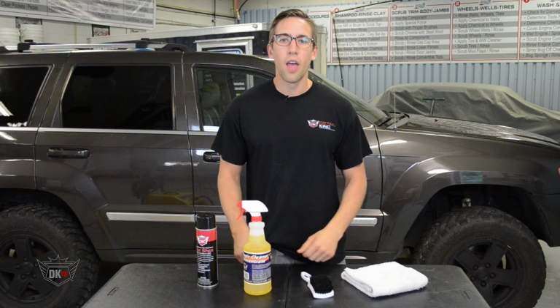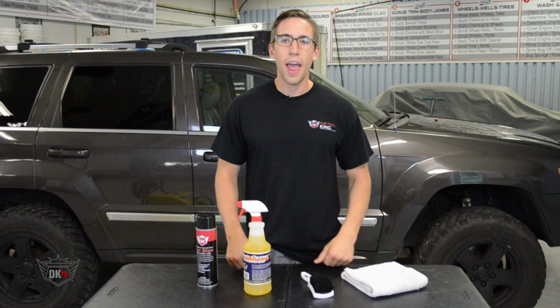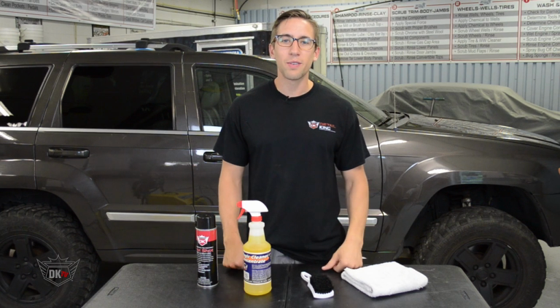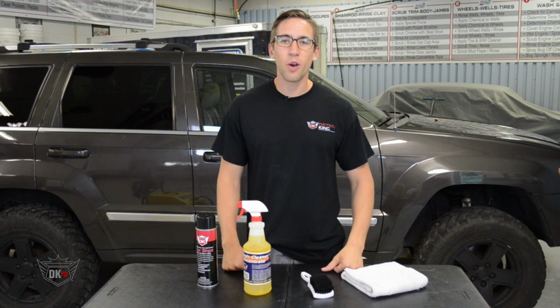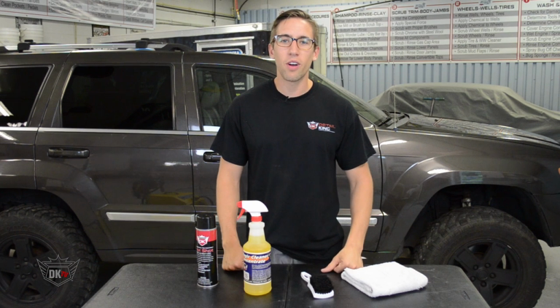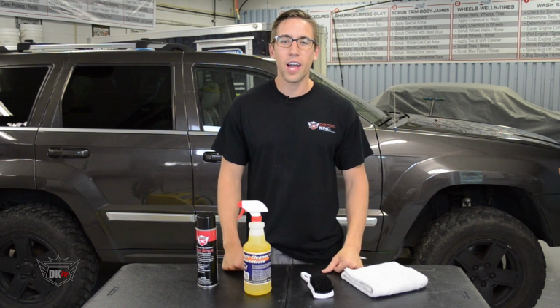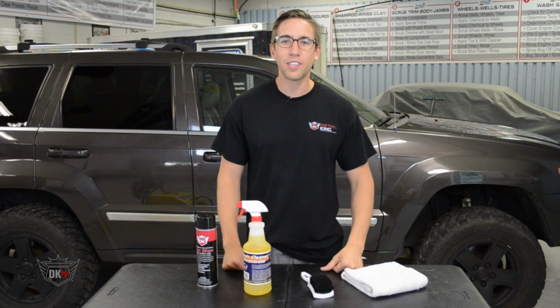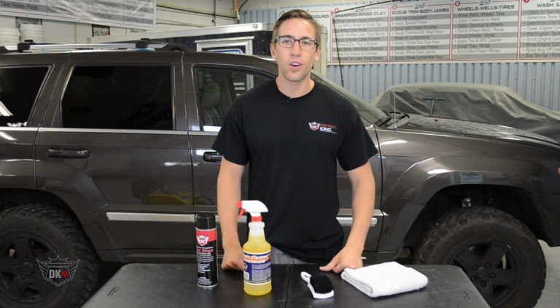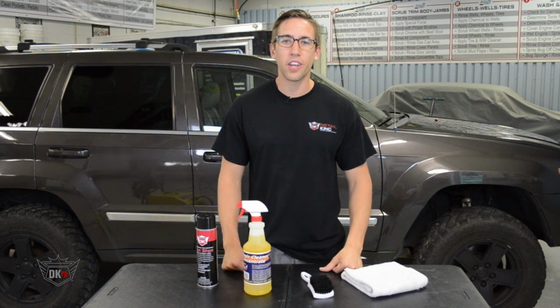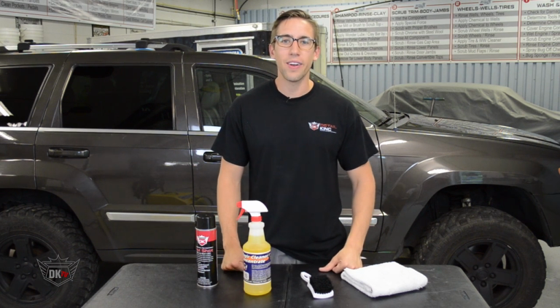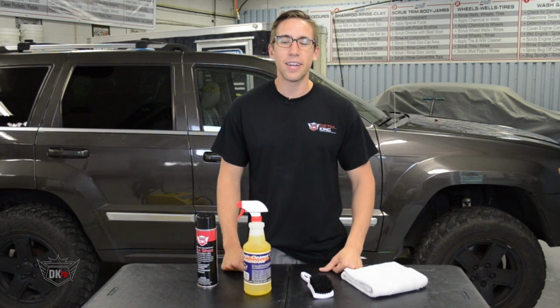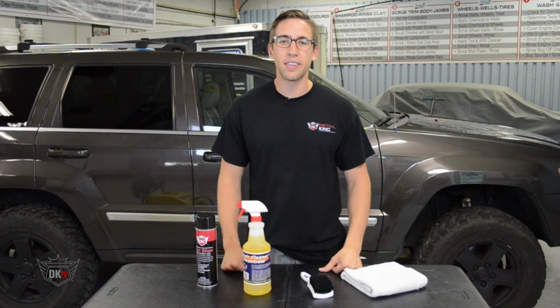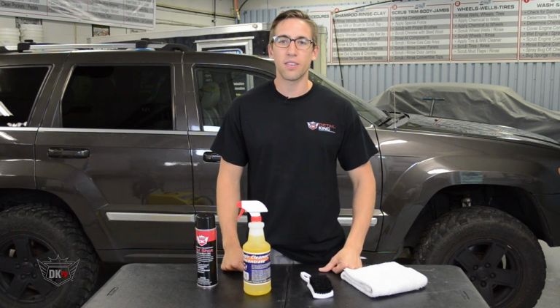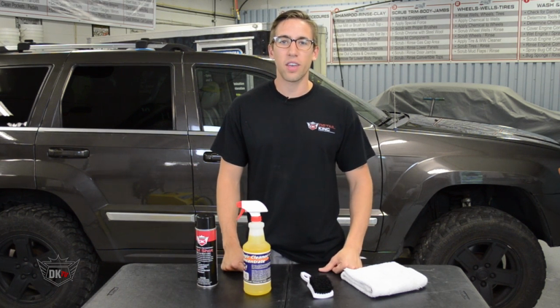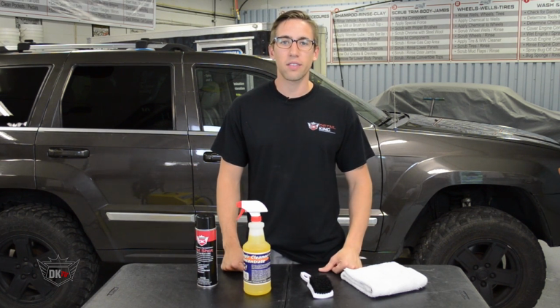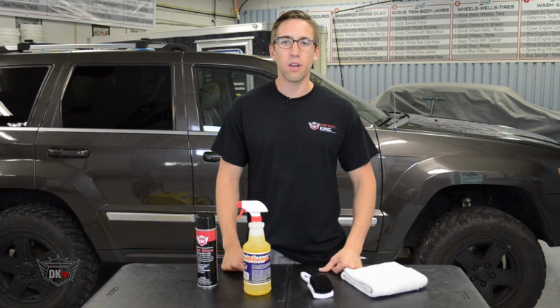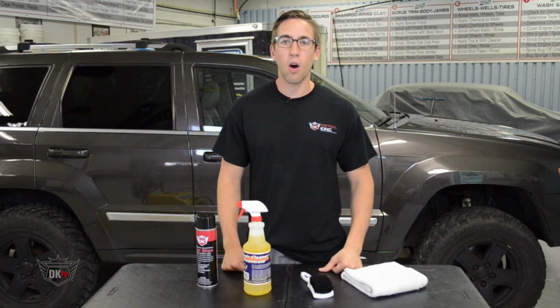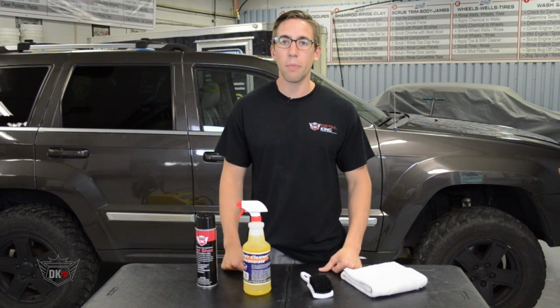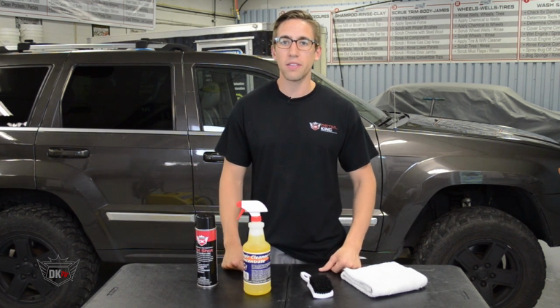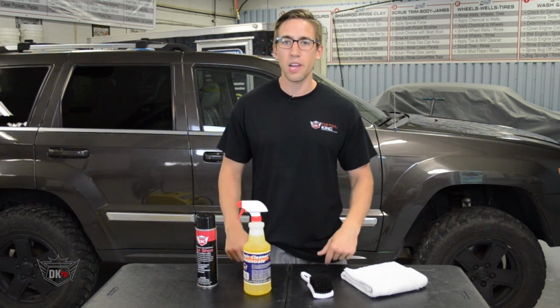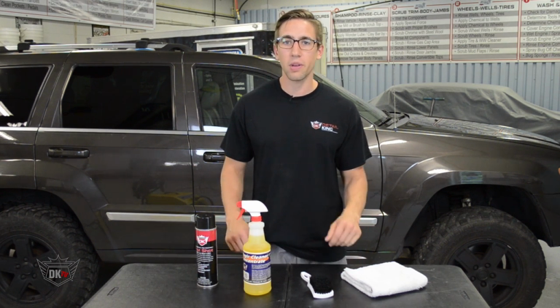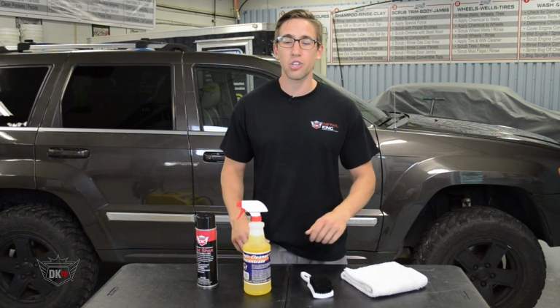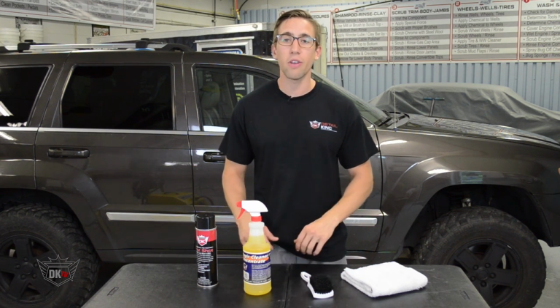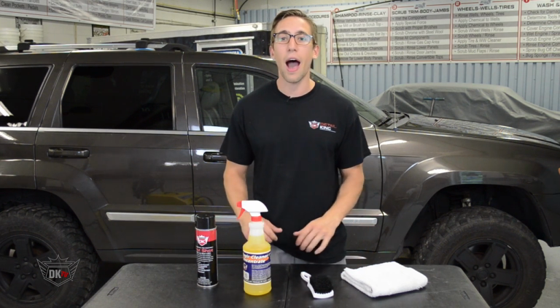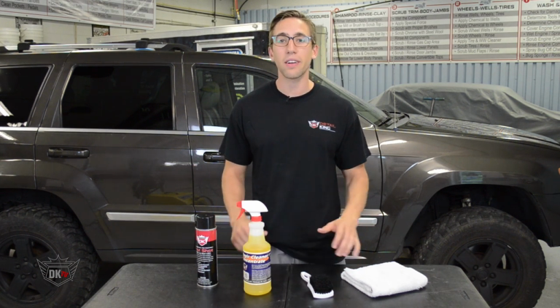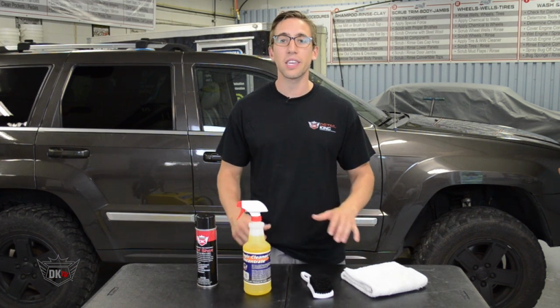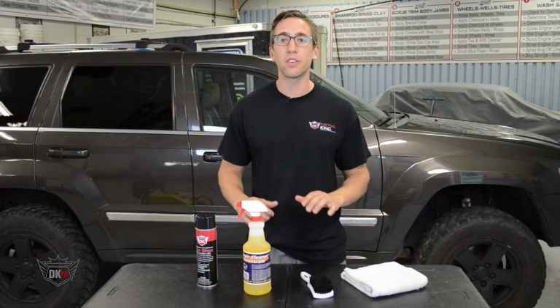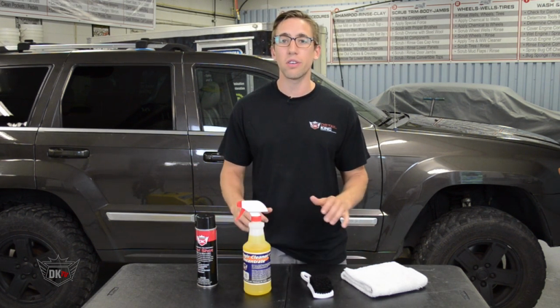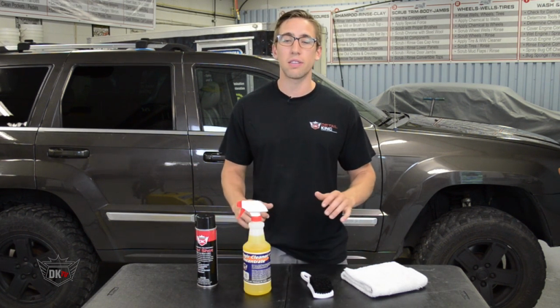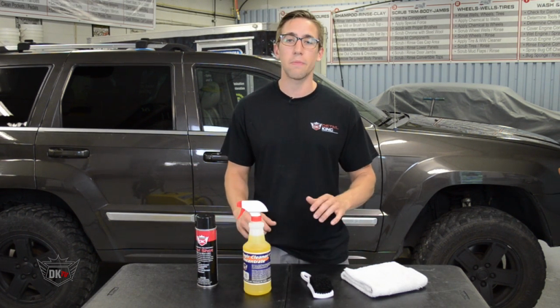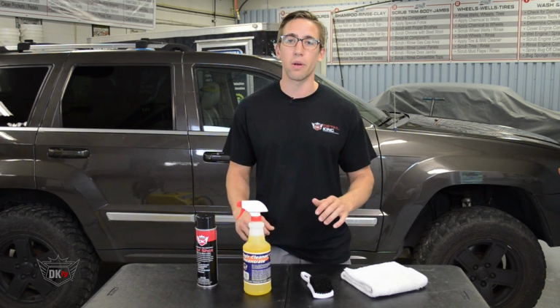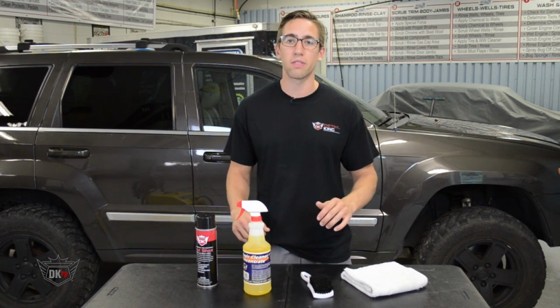Hey, what's going on guys? John here at detailking.com and today I'm going to show you how to clean dirty seatbelts.